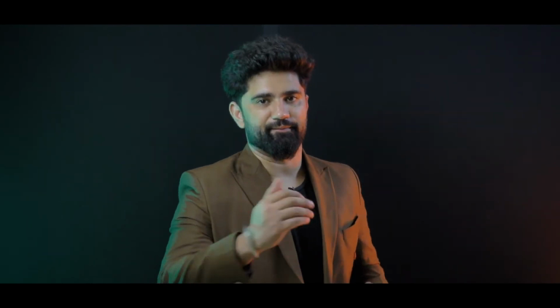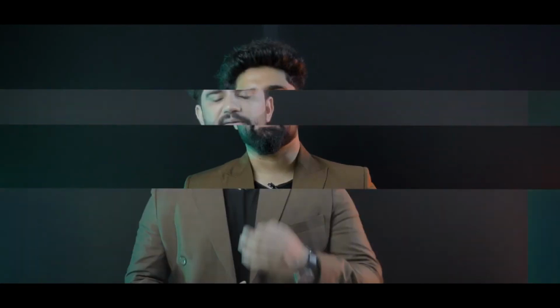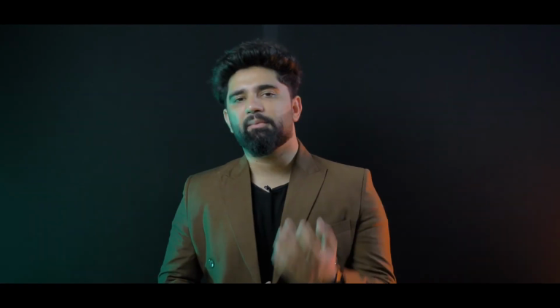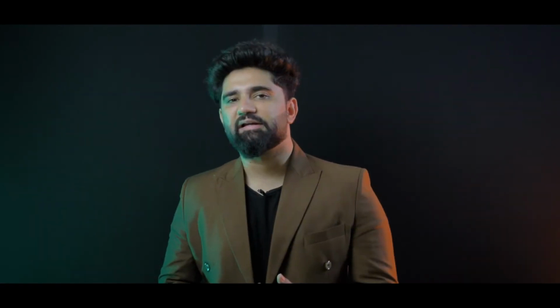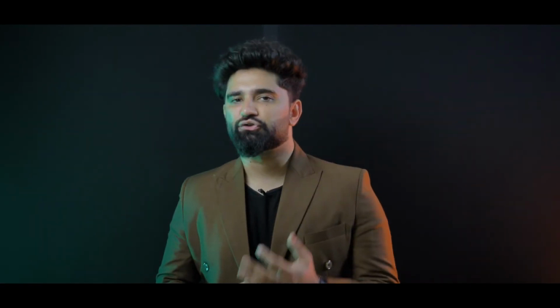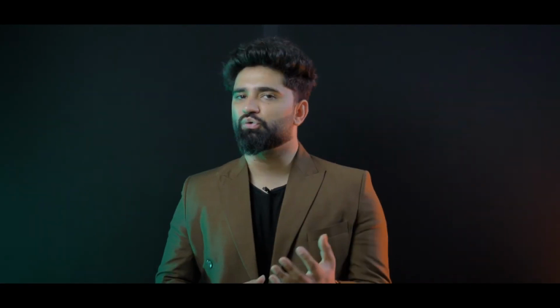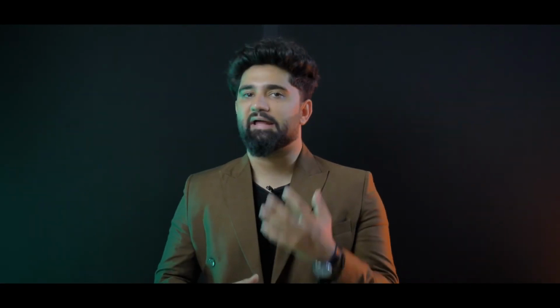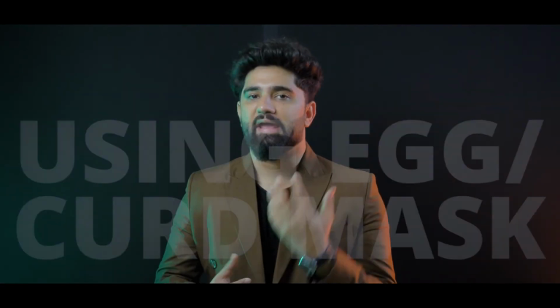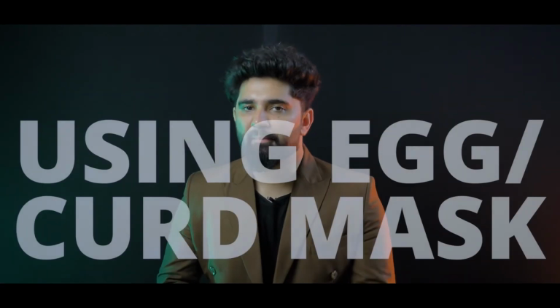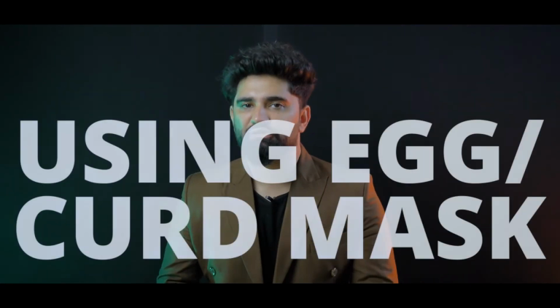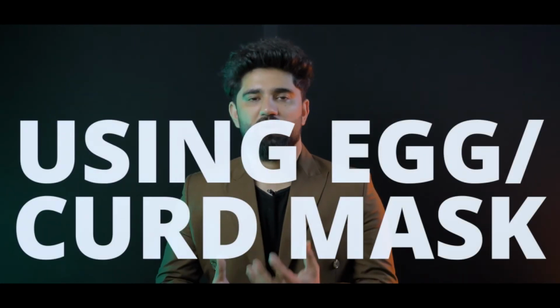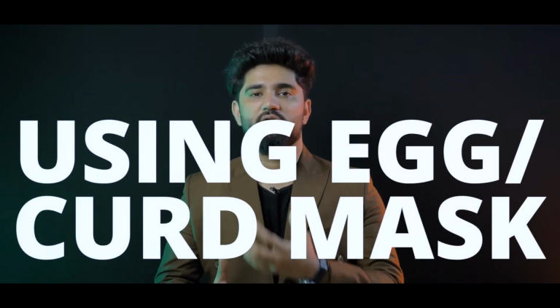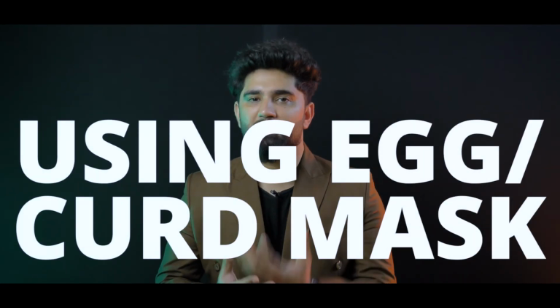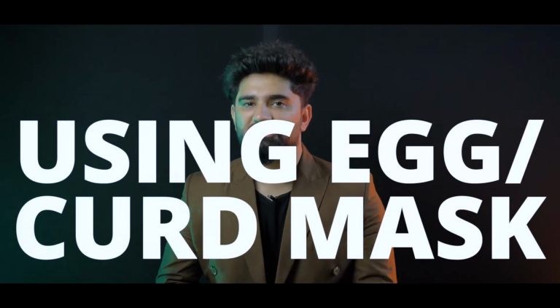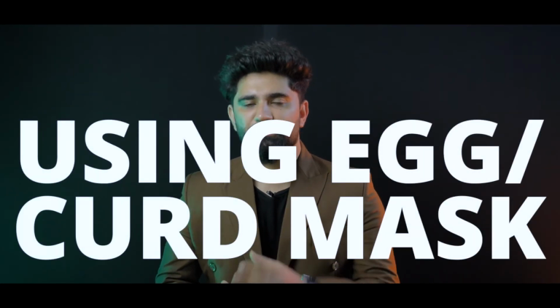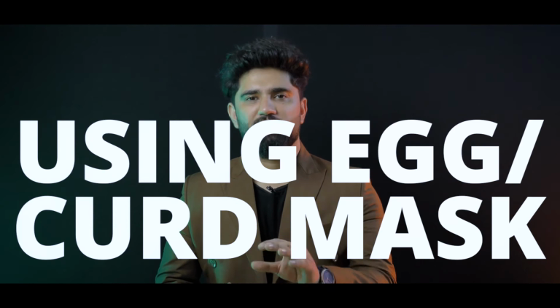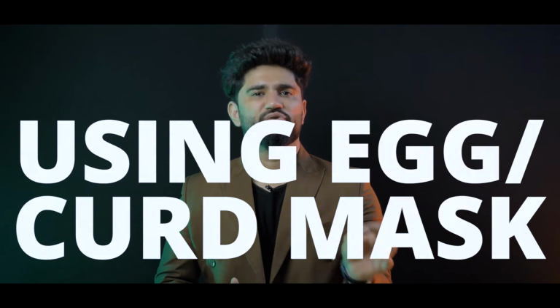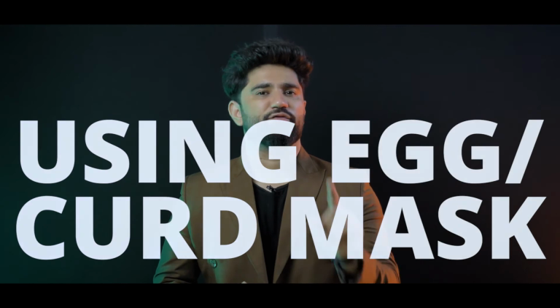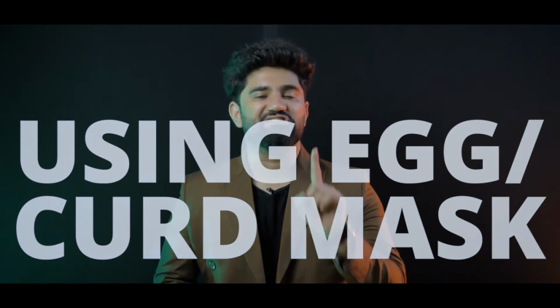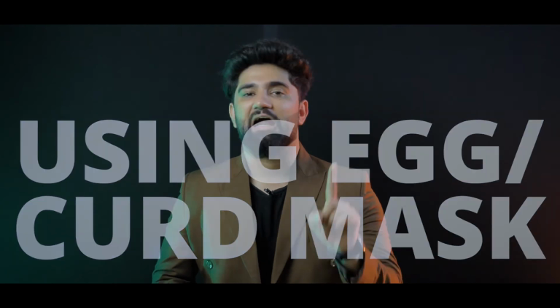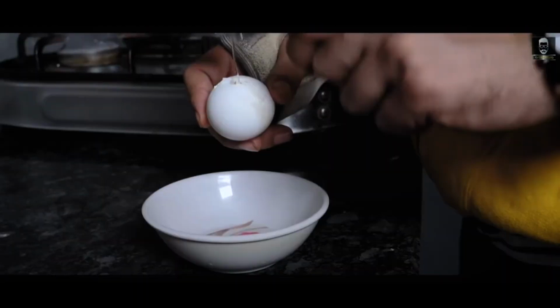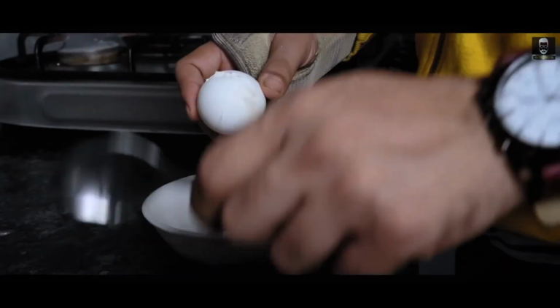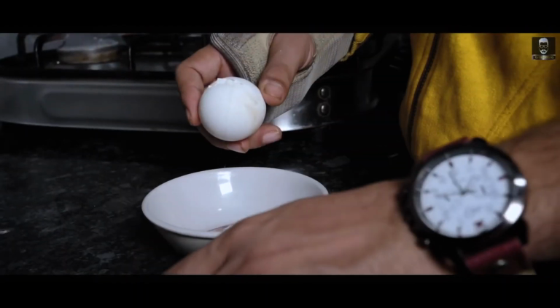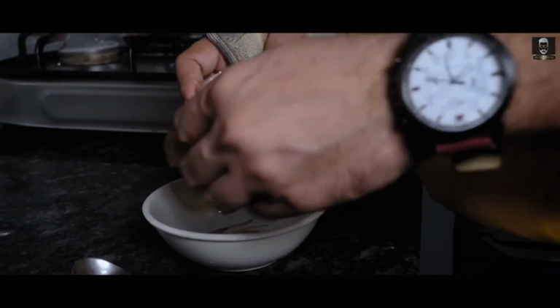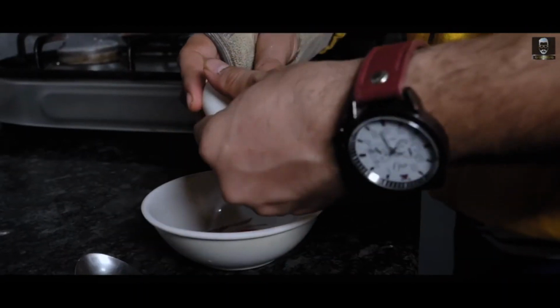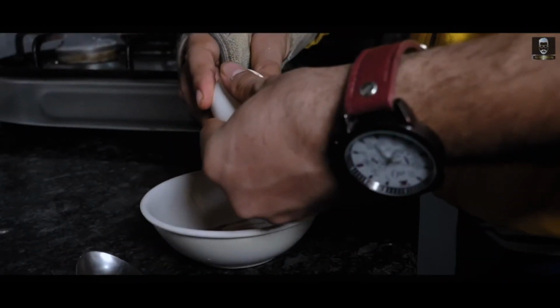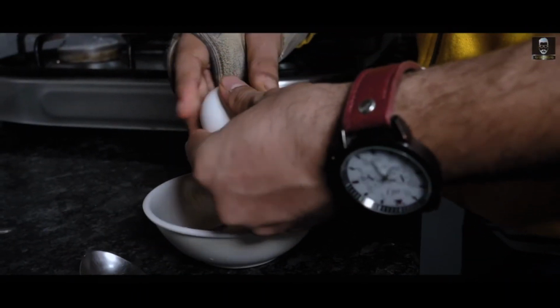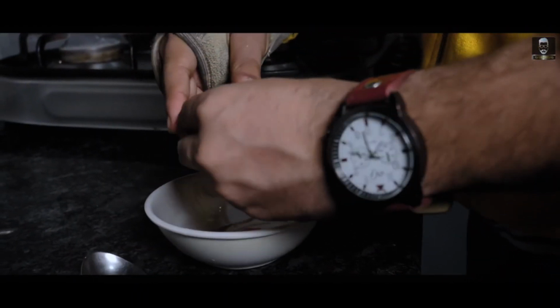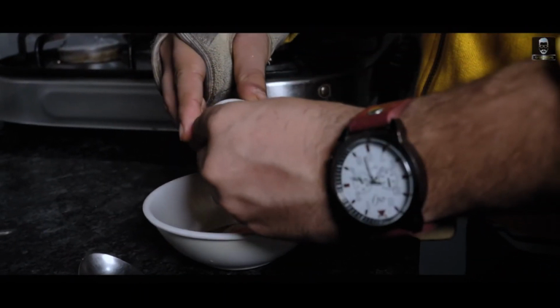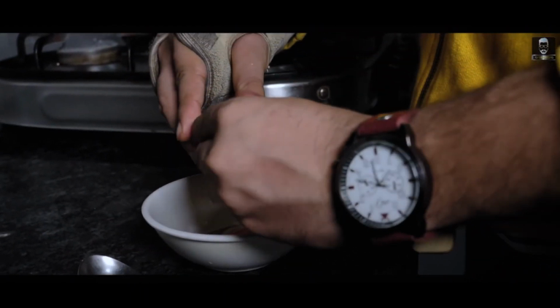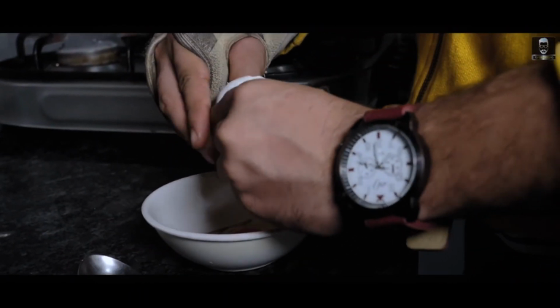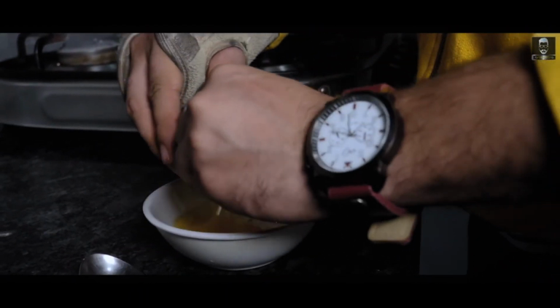Step number three is to use an egg mask or a curd mask. You can use it at least once a week, and it will help with your hair protein.